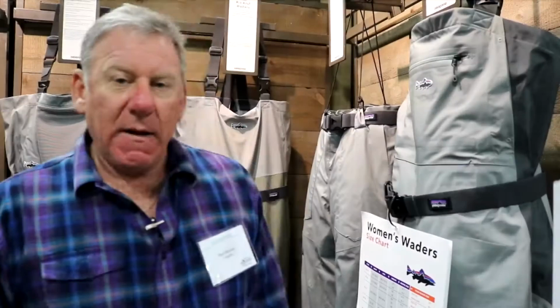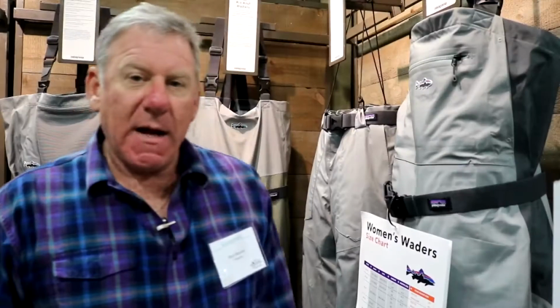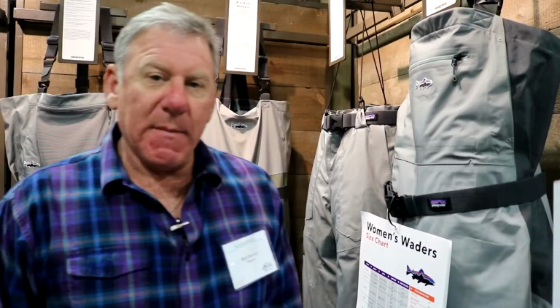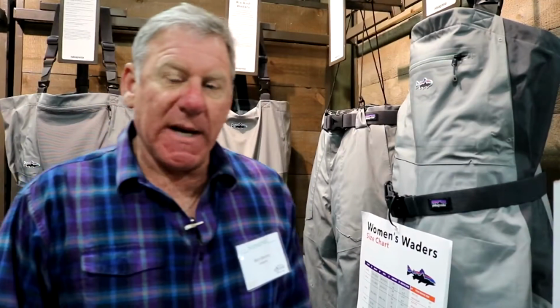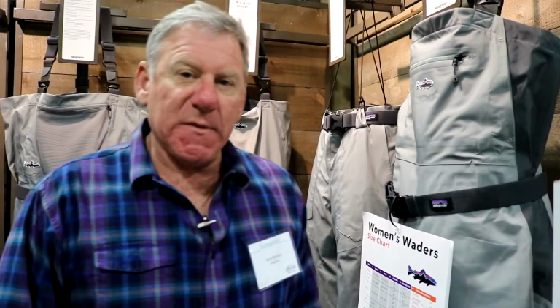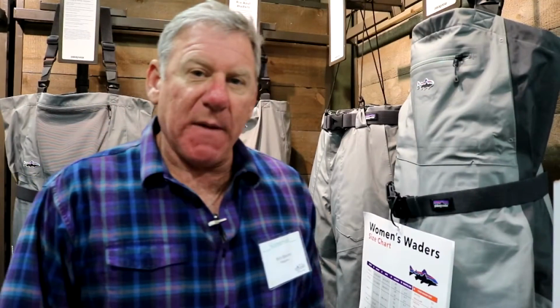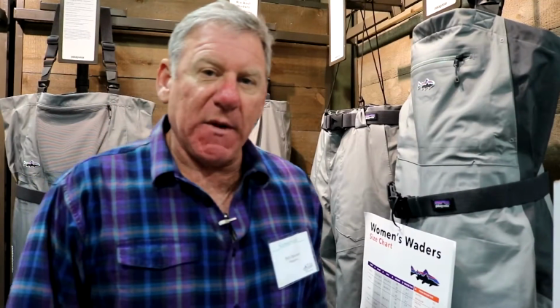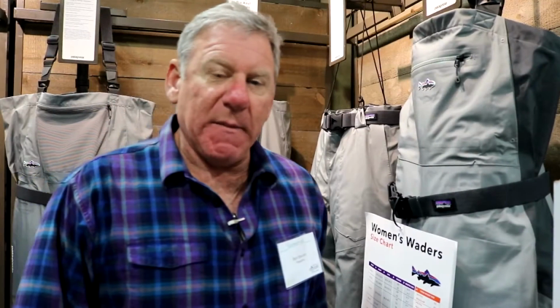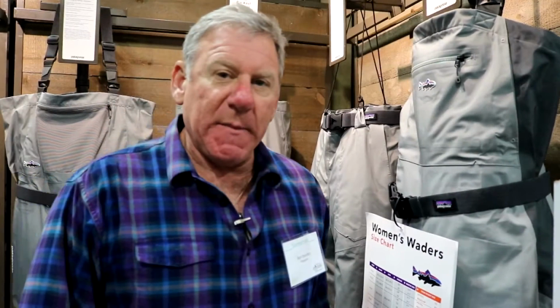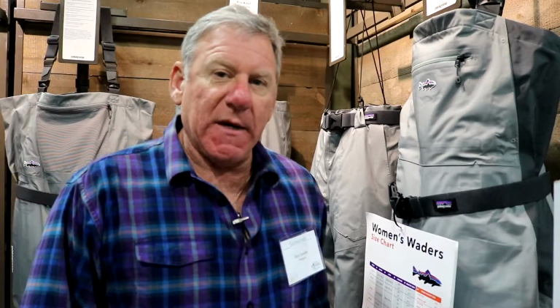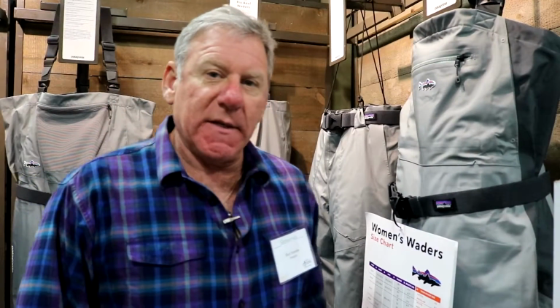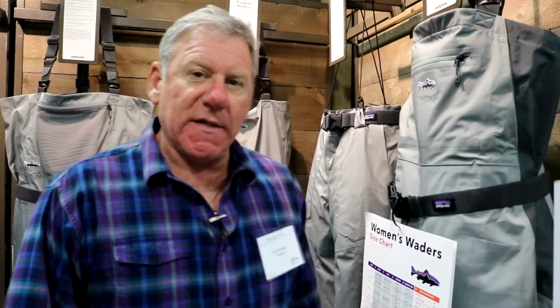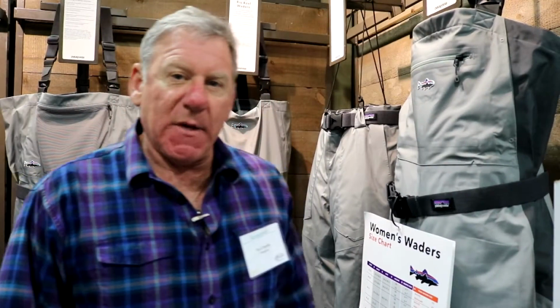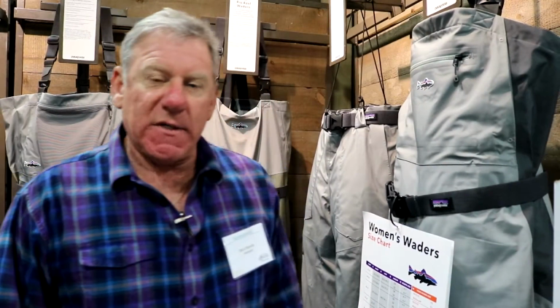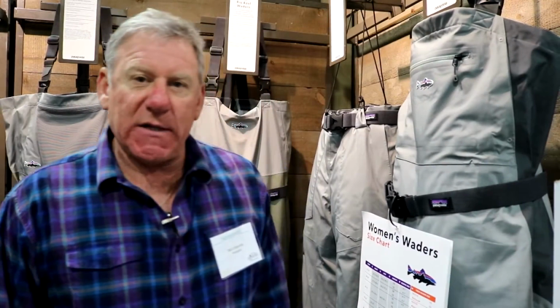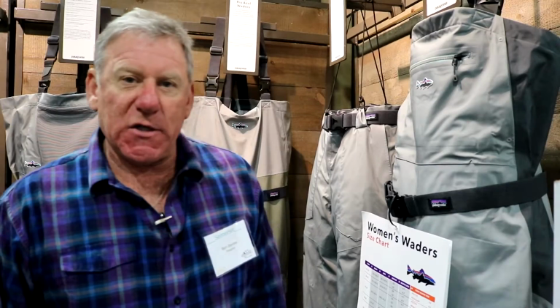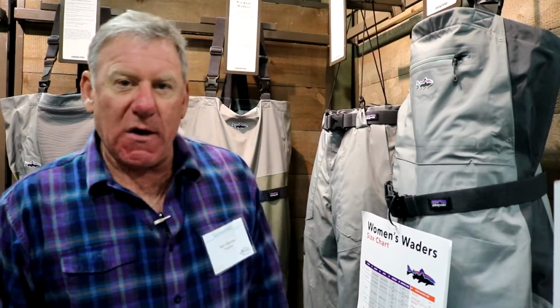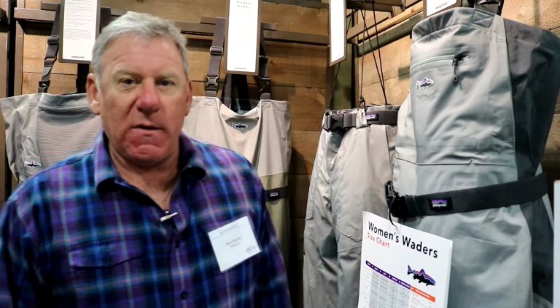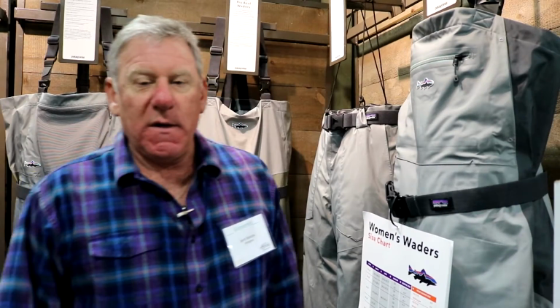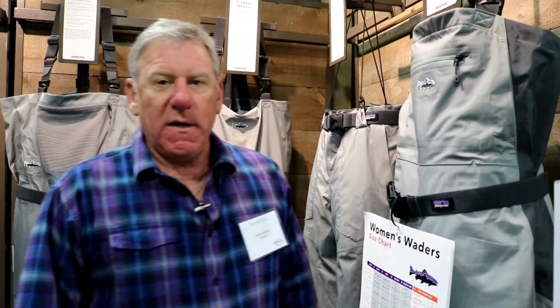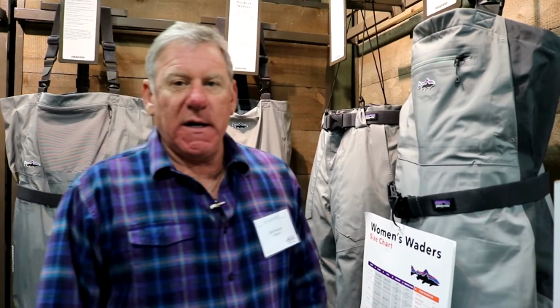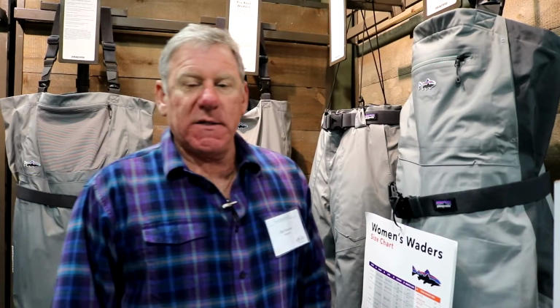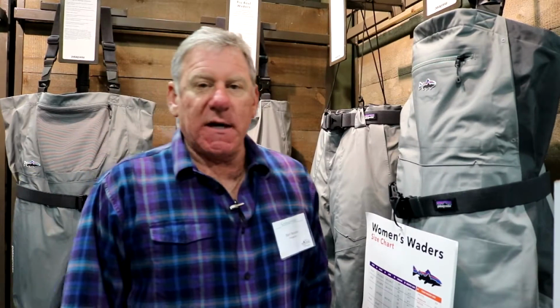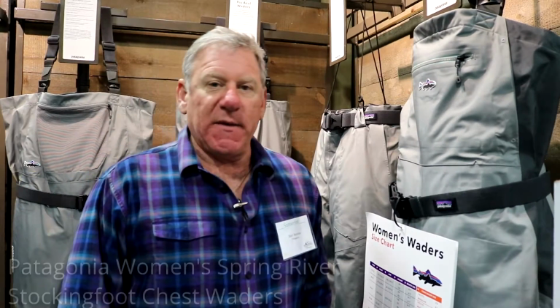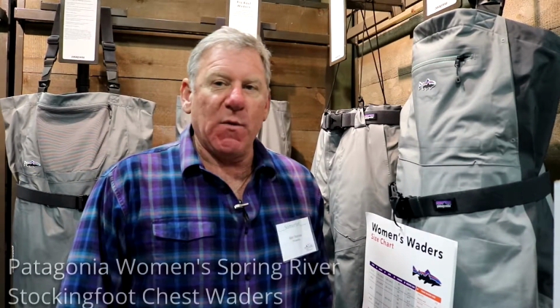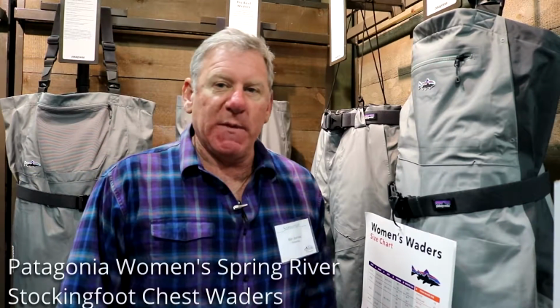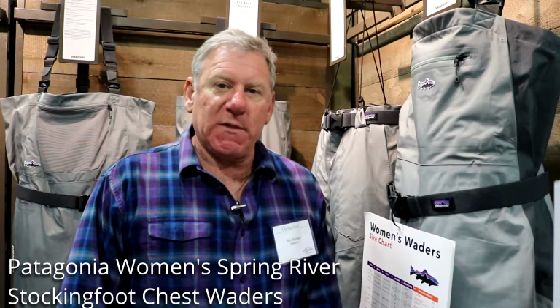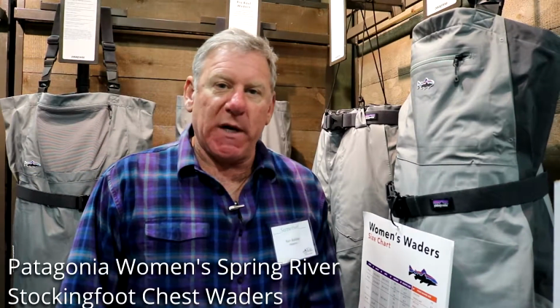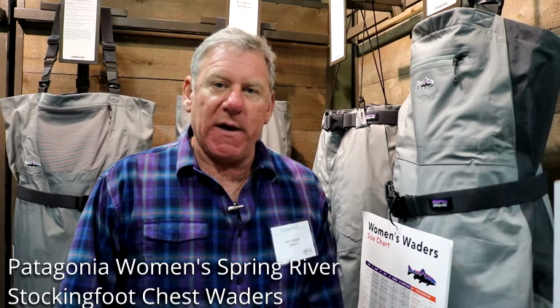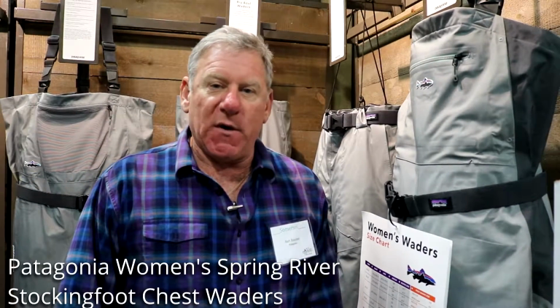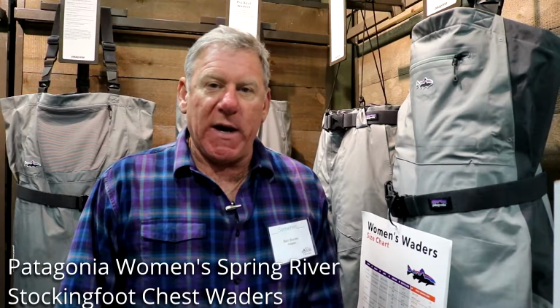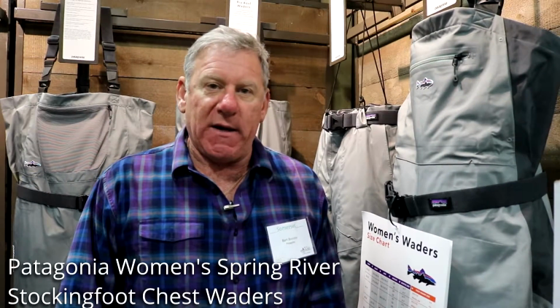Hi, my name is Bart Bonim. I'm here at the Summer Set Show to talk about the Women's Spring River wader.